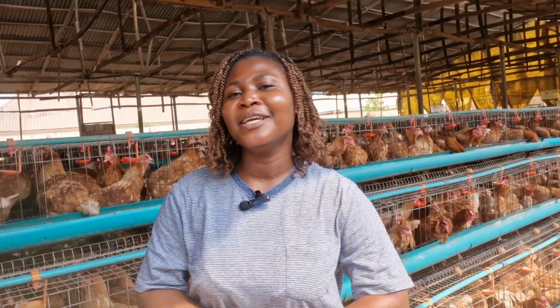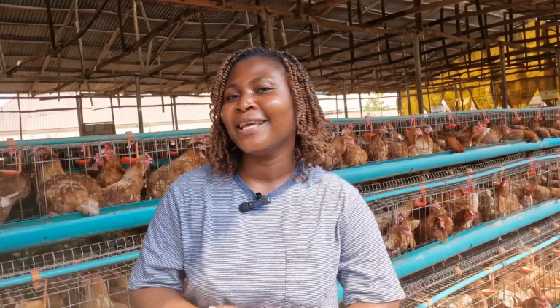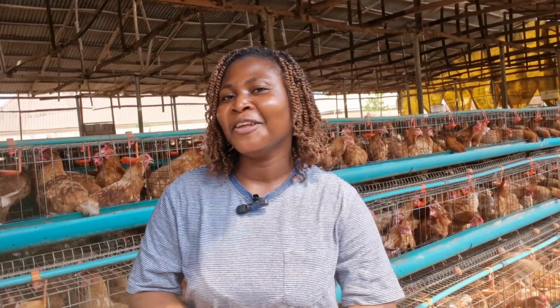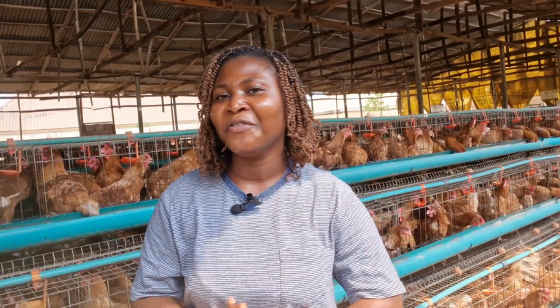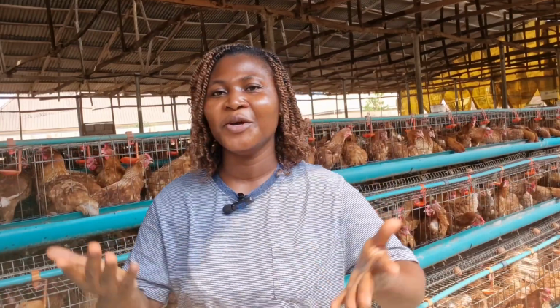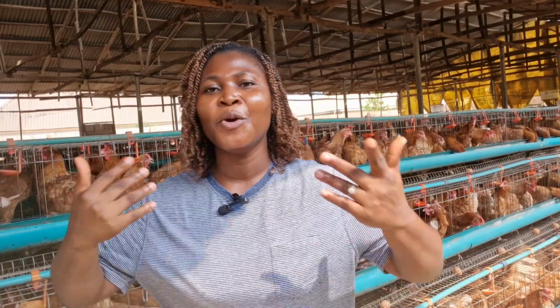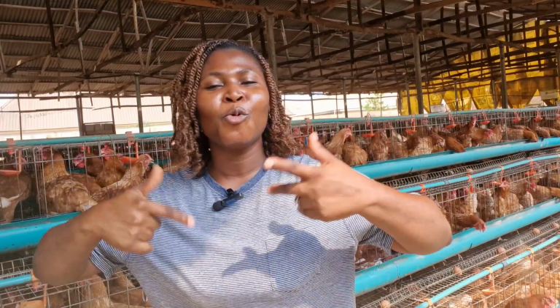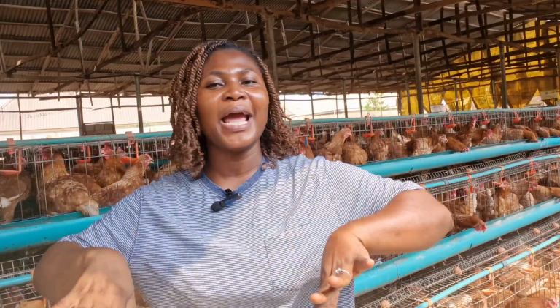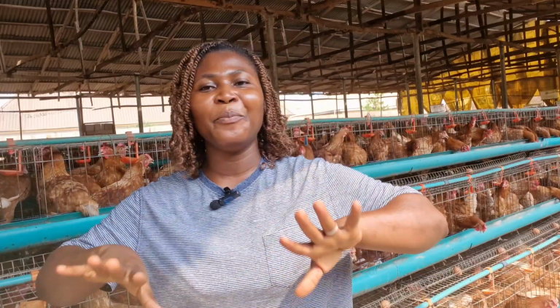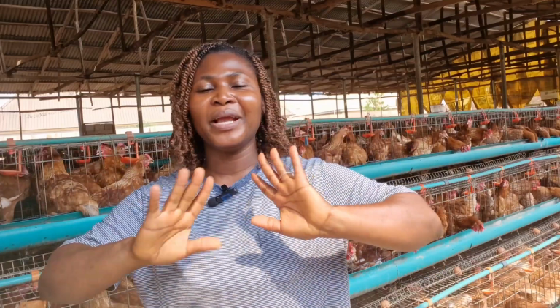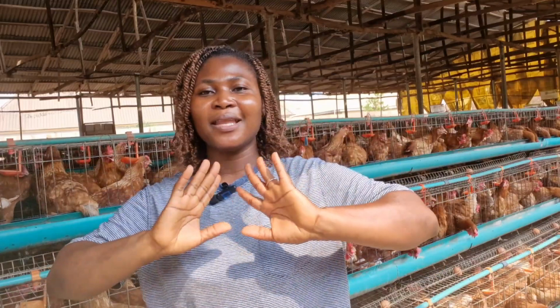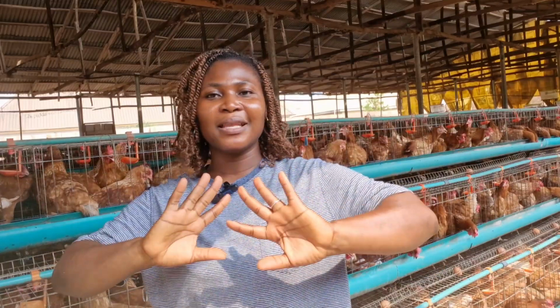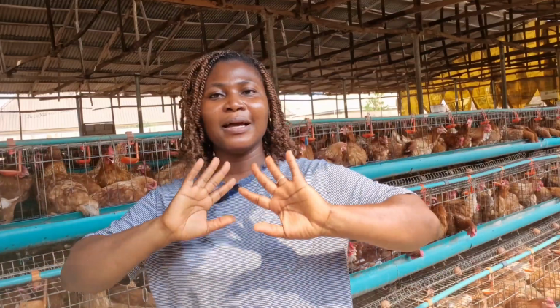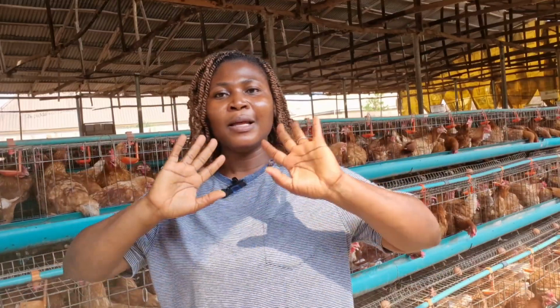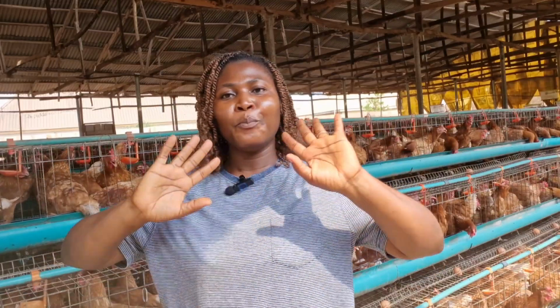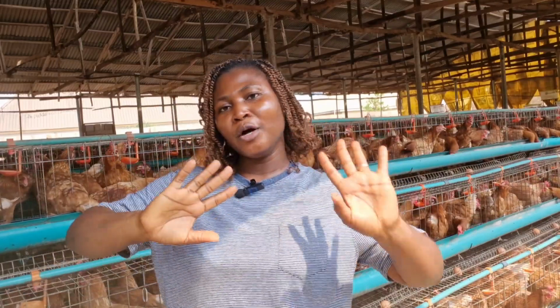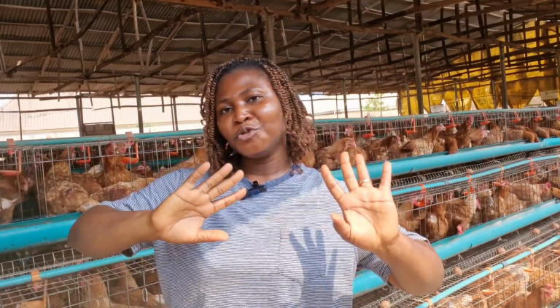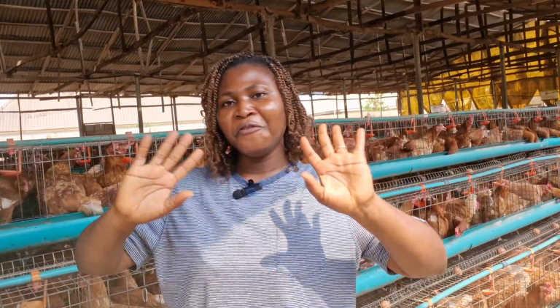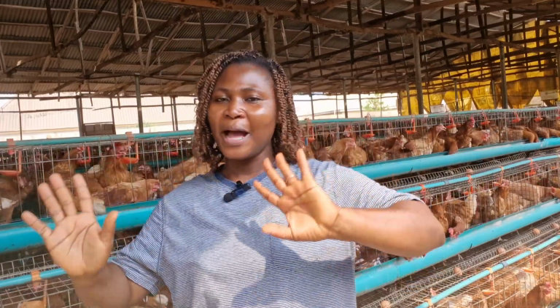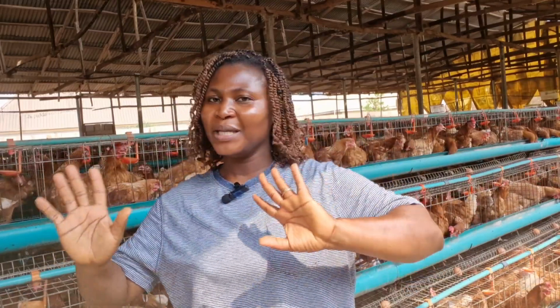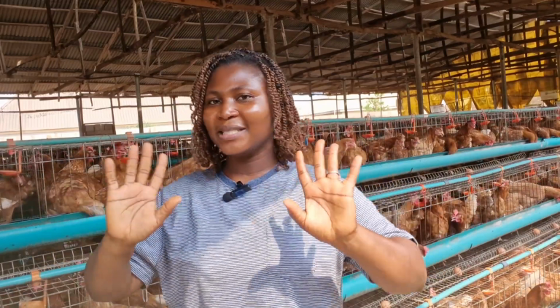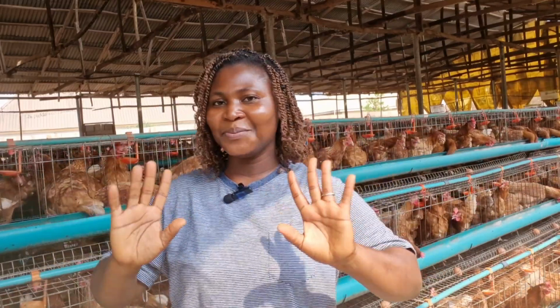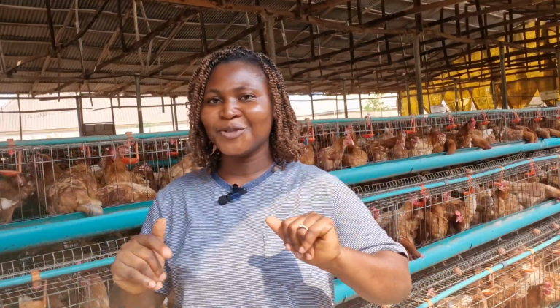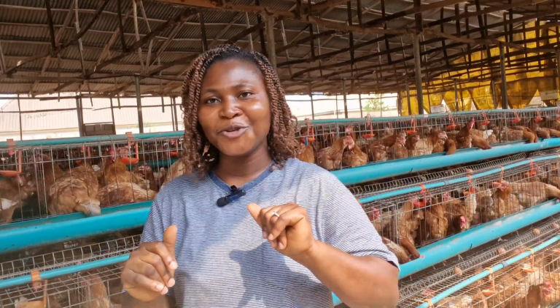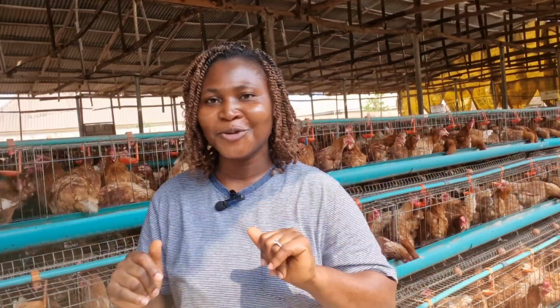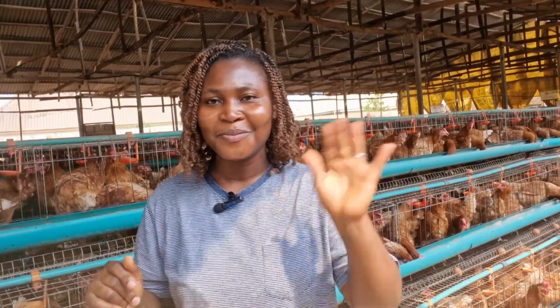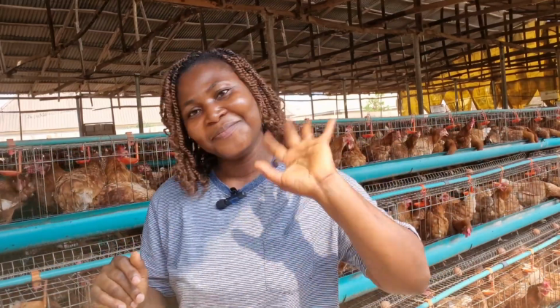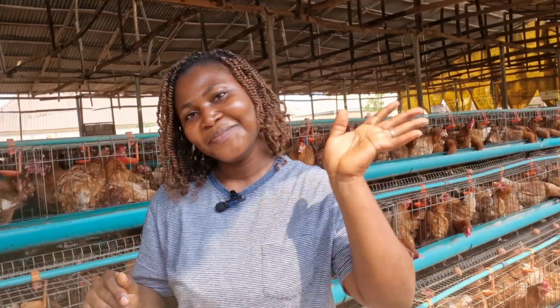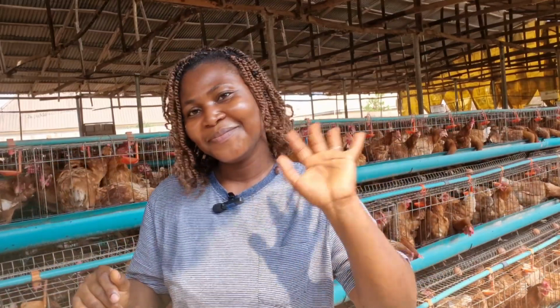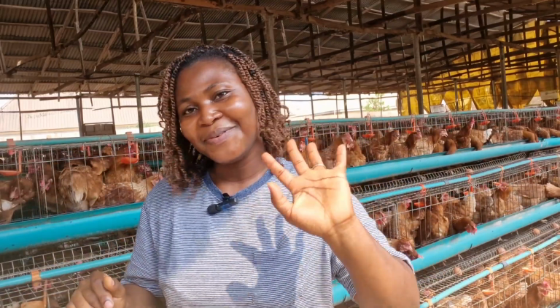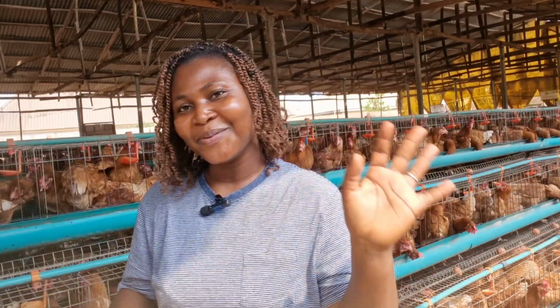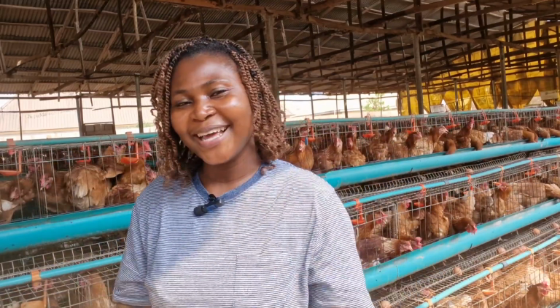We'll see you in another video where I bring more poultry farming tips to you. Bye-bye.